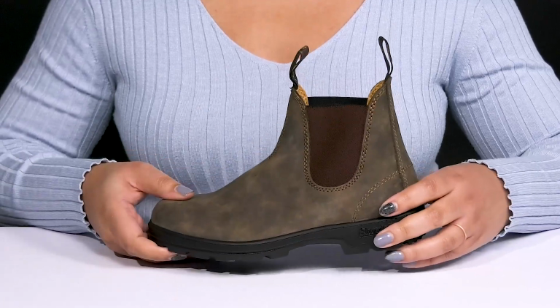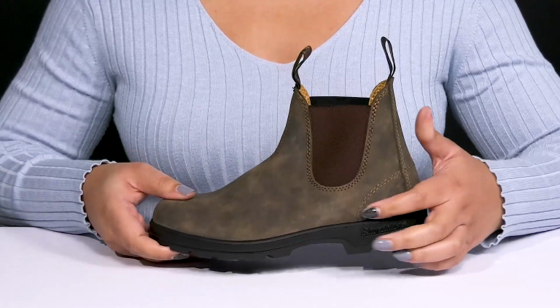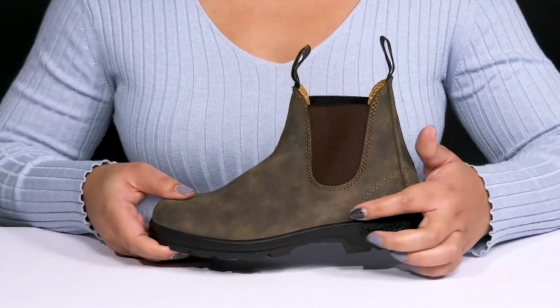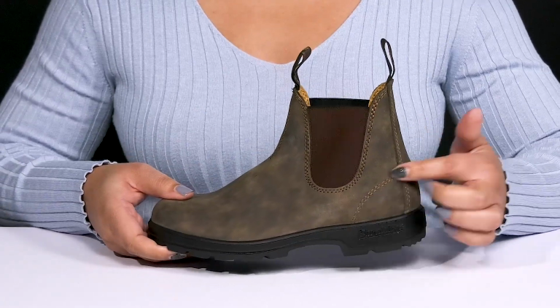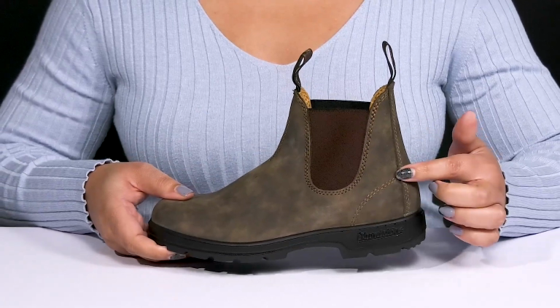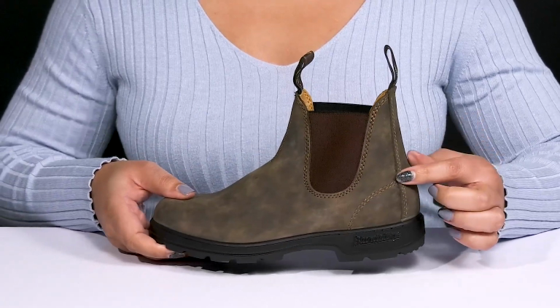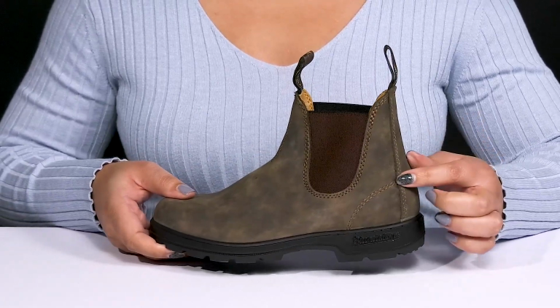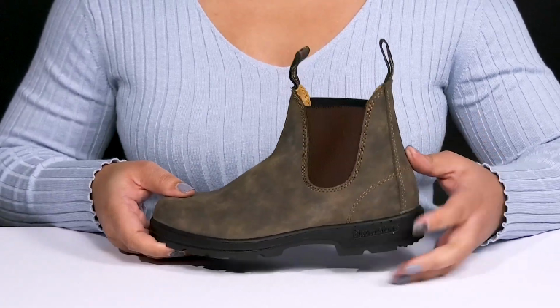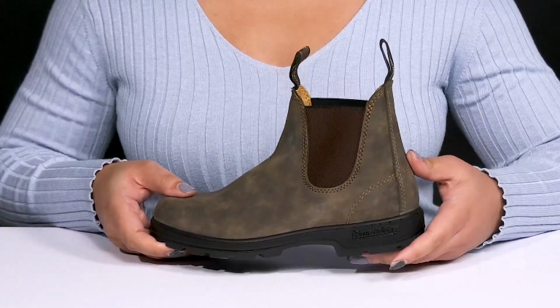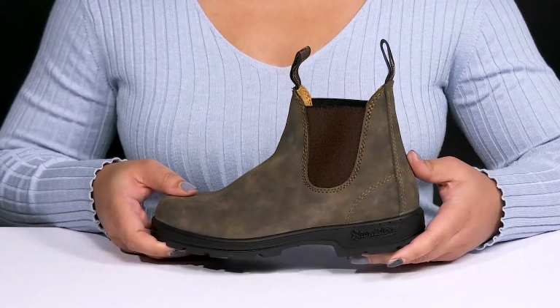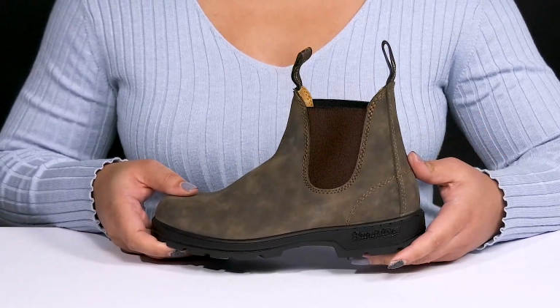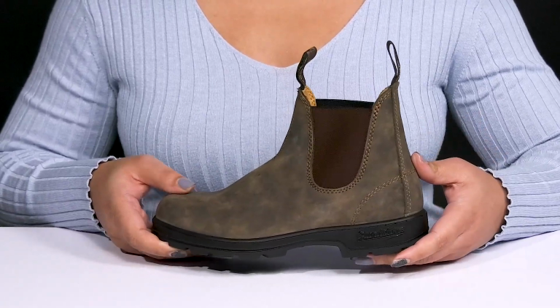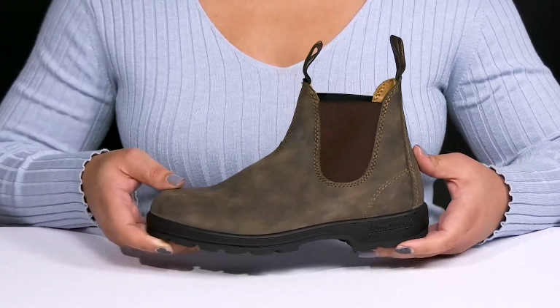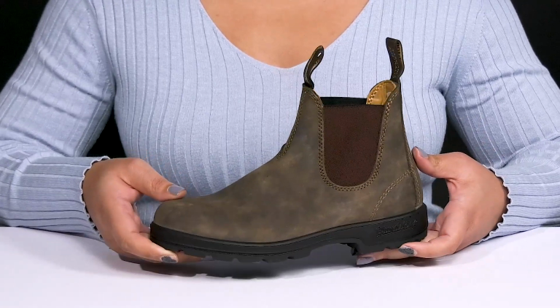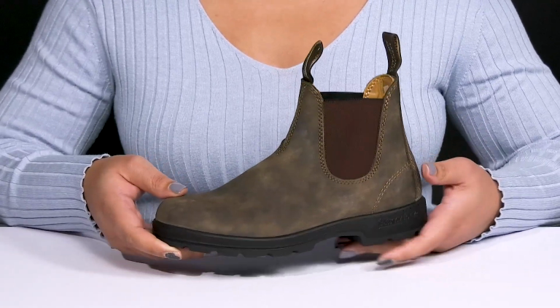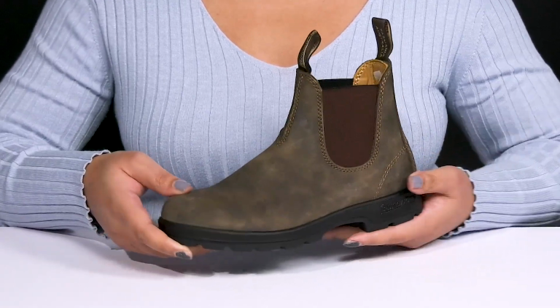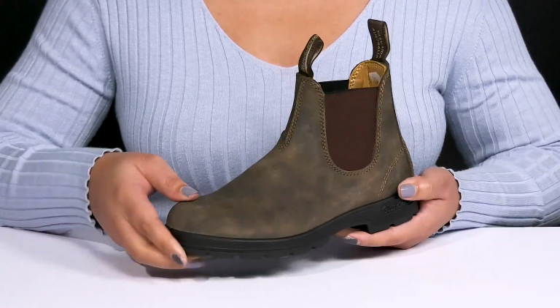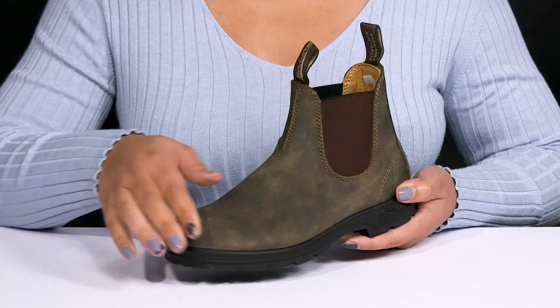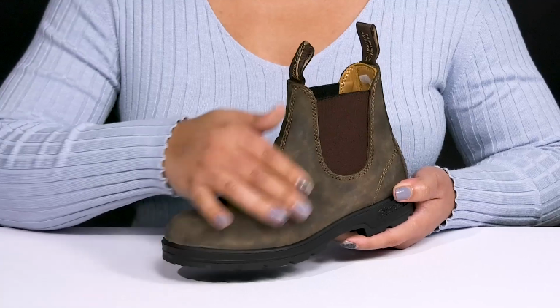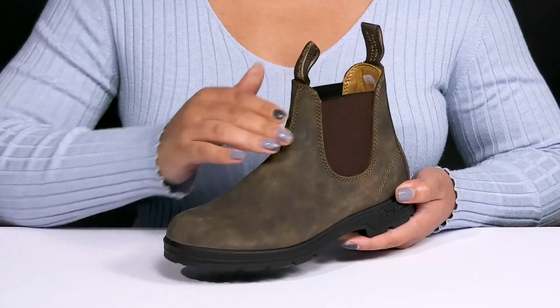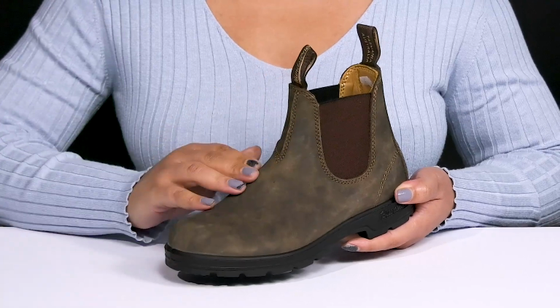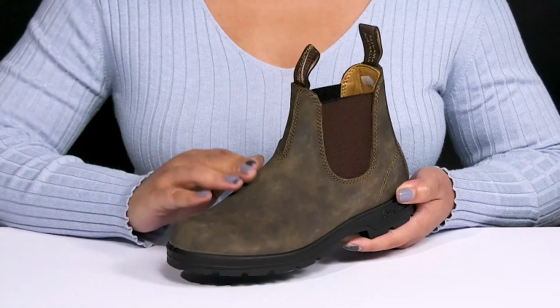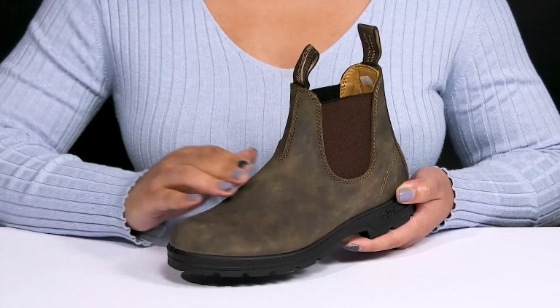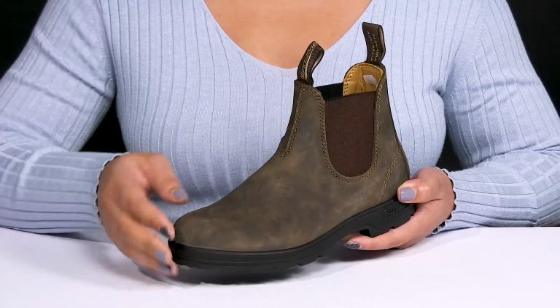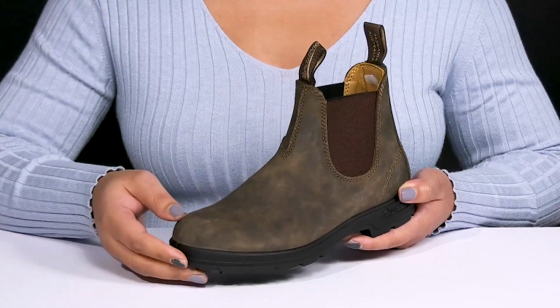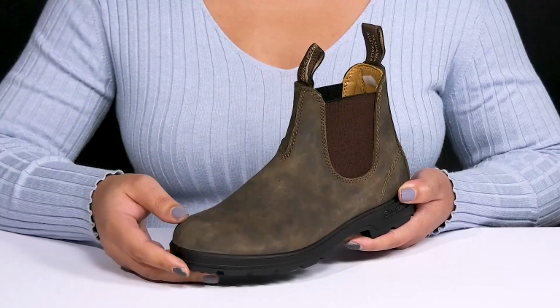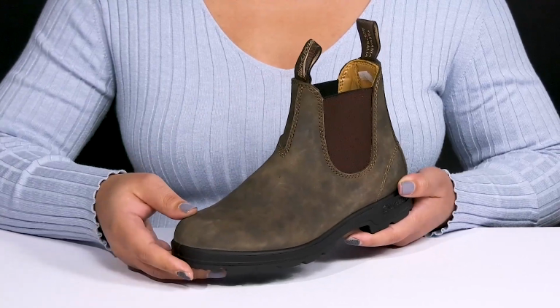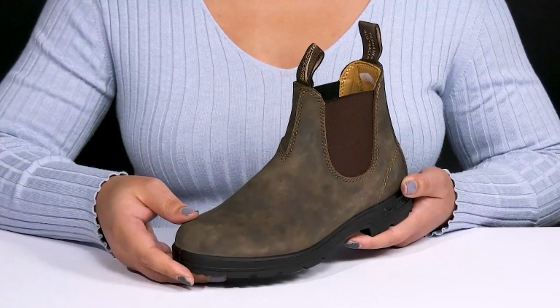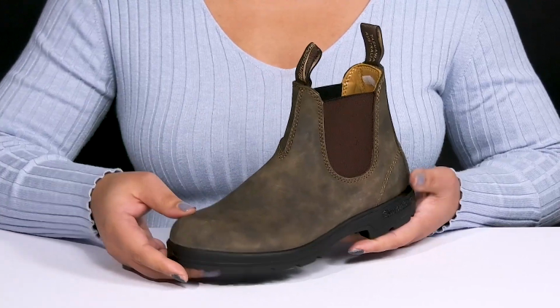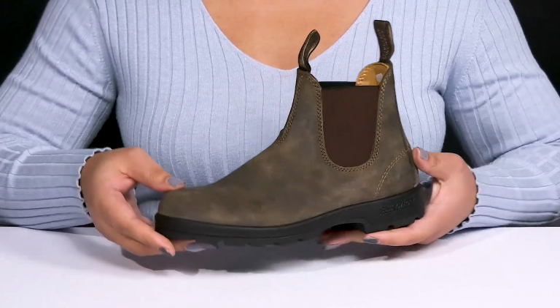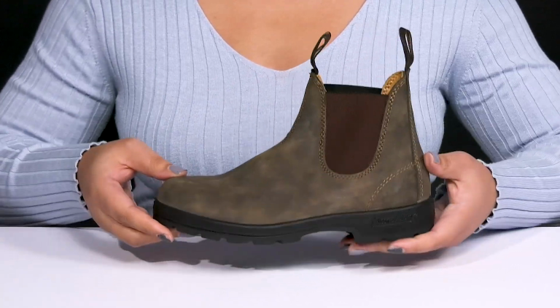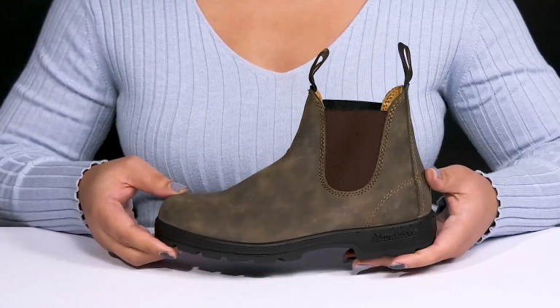They have twin-needle reinforced stitching all over for long-lasting durability, with an all-over slightly distressed look for added style.